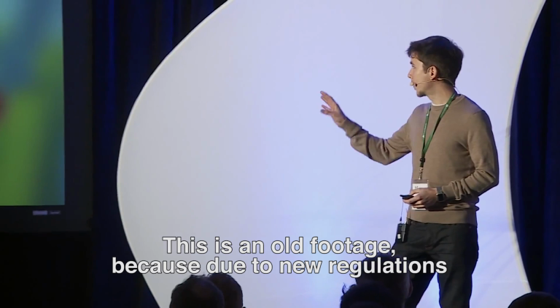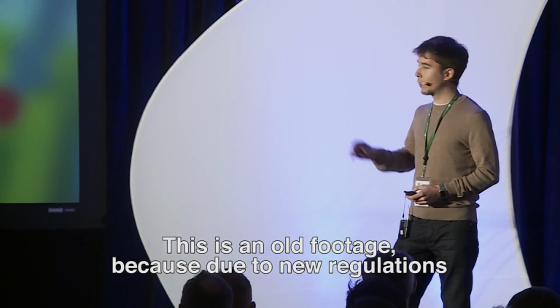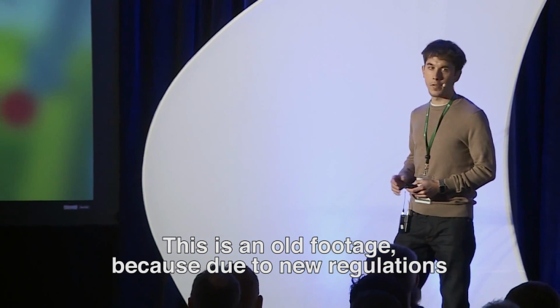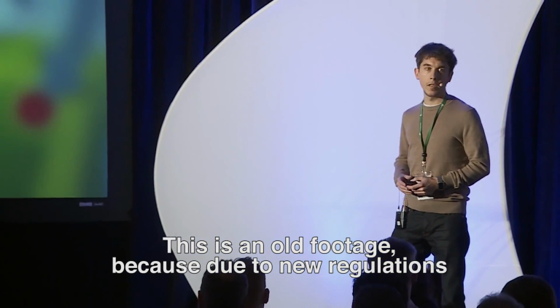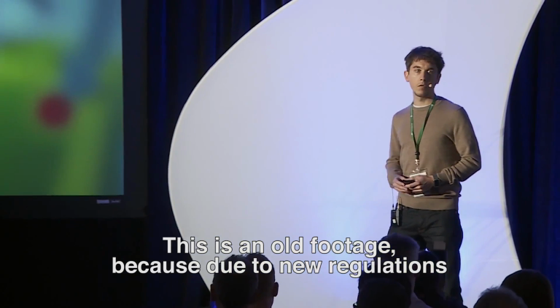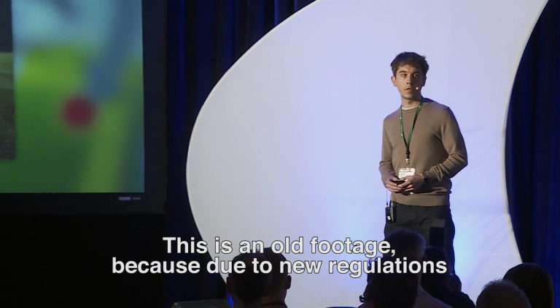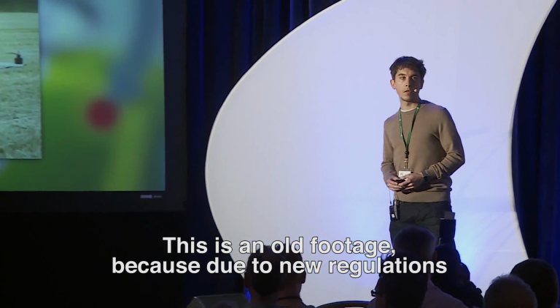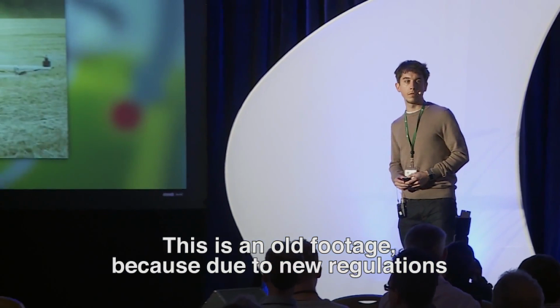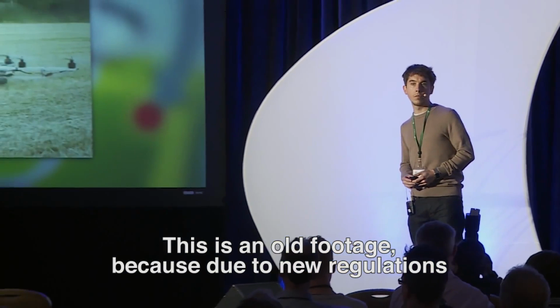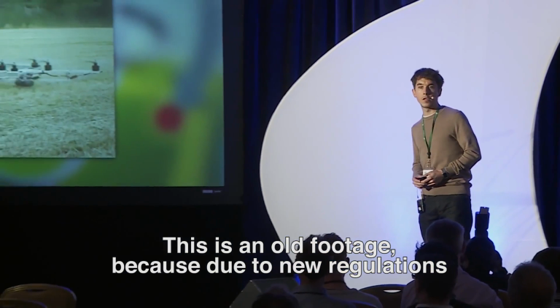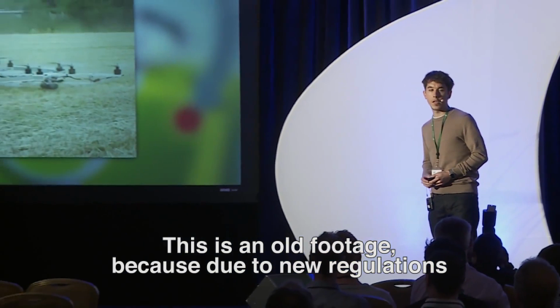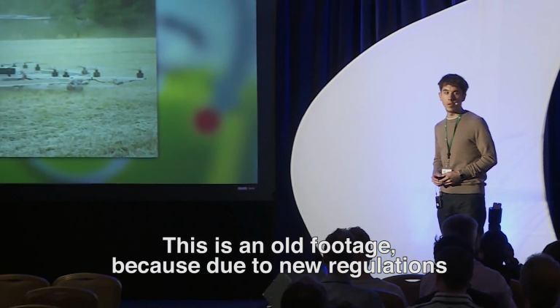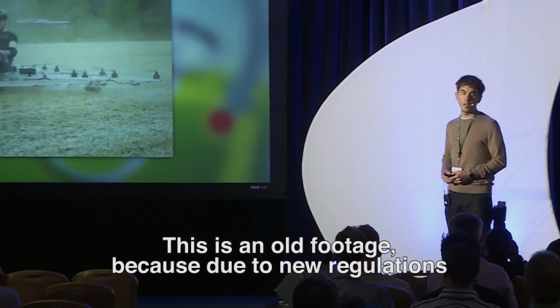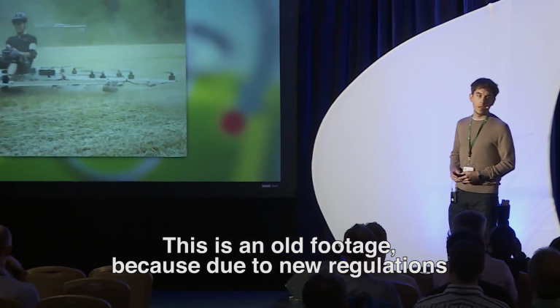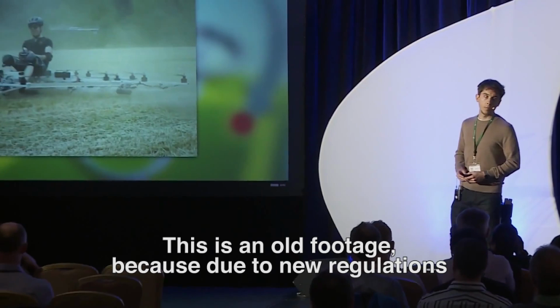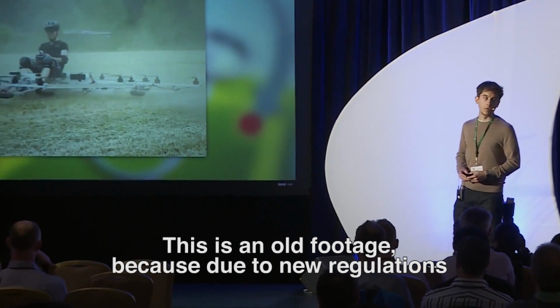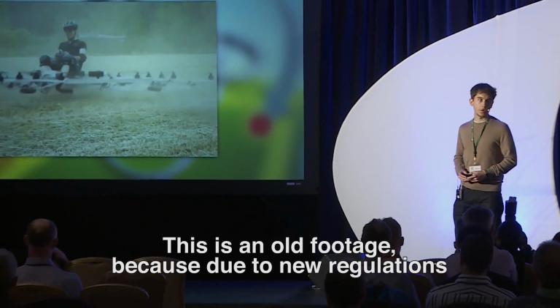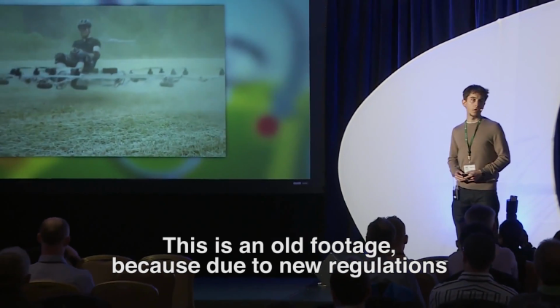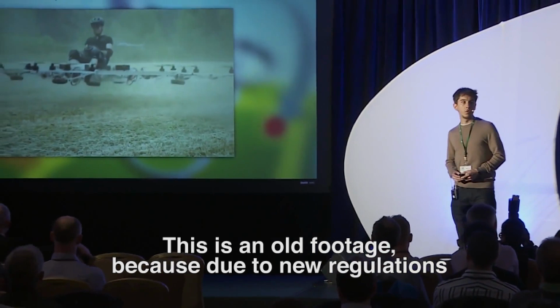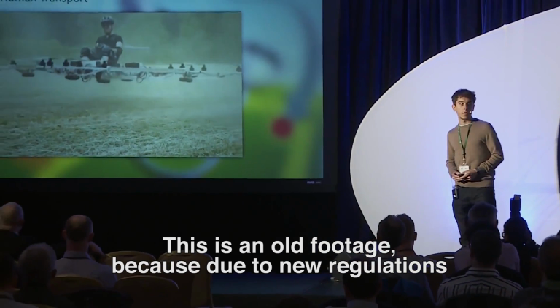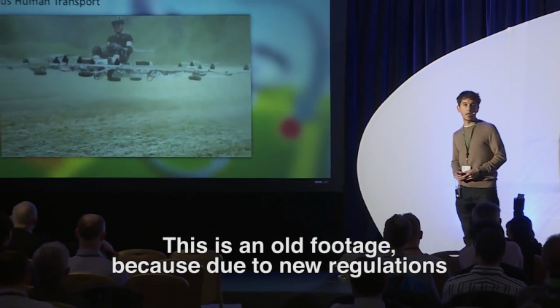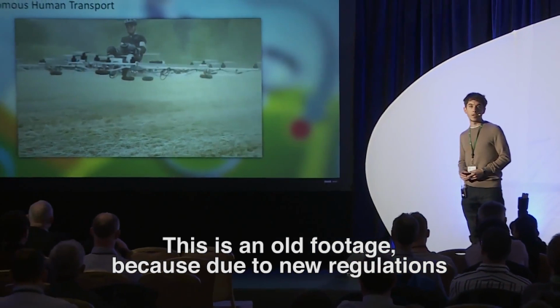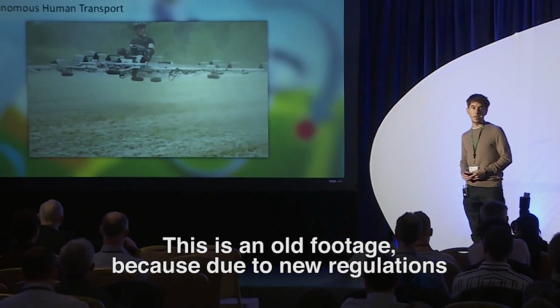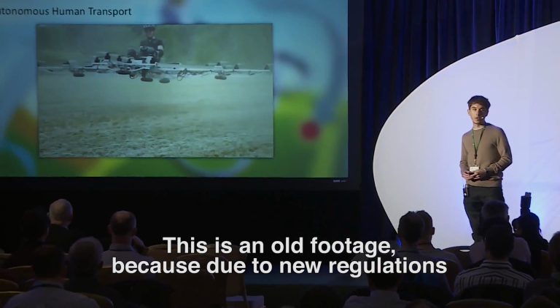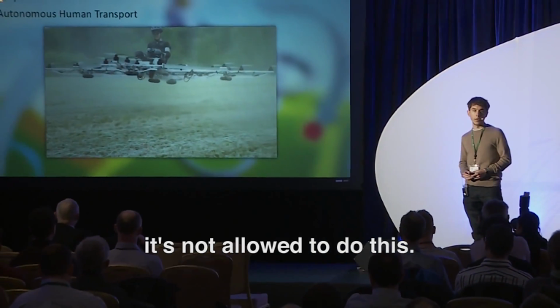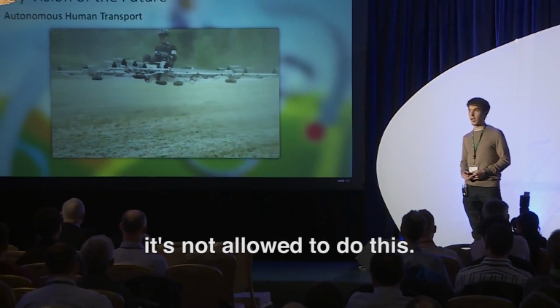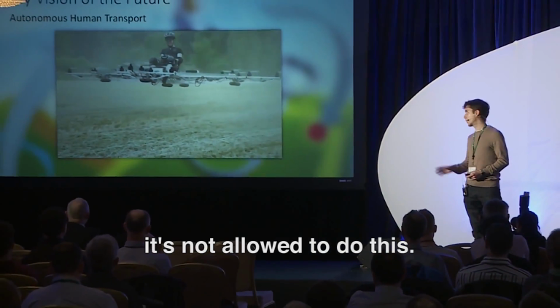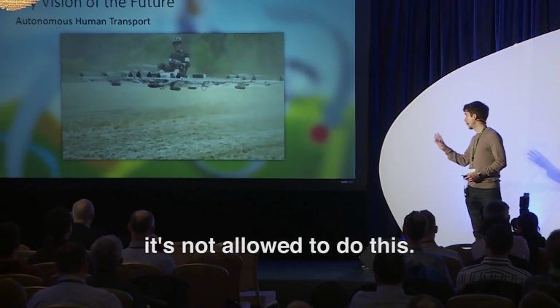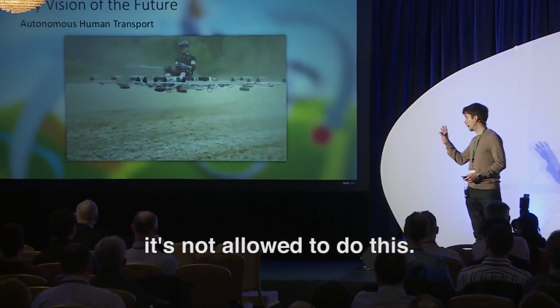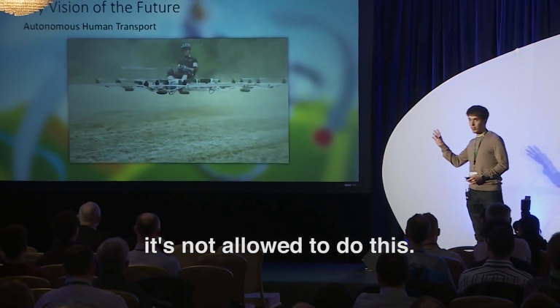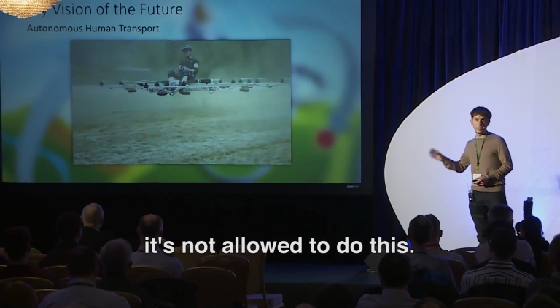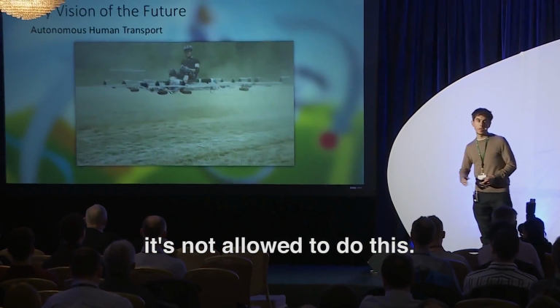This is some pretty old footage actually, because due to regulations it's not allowed to do this.